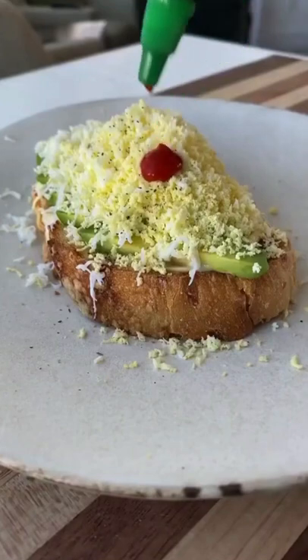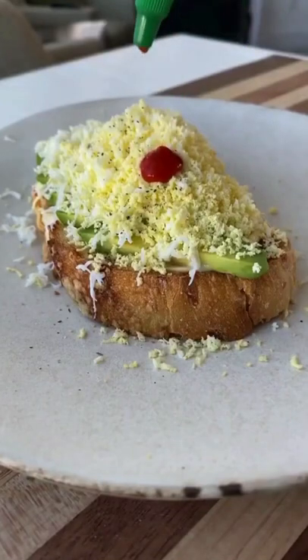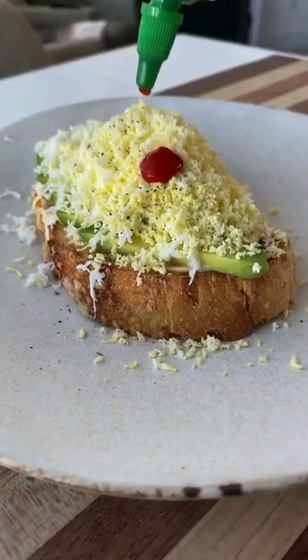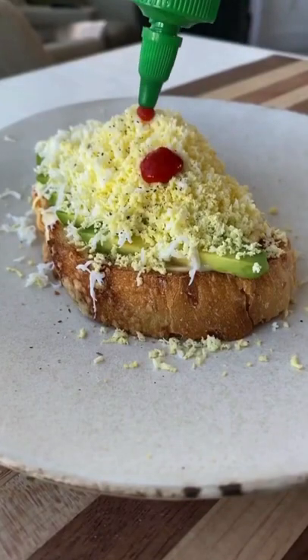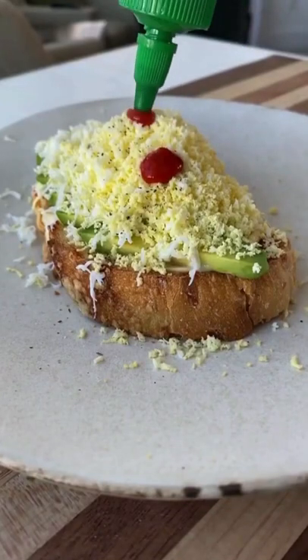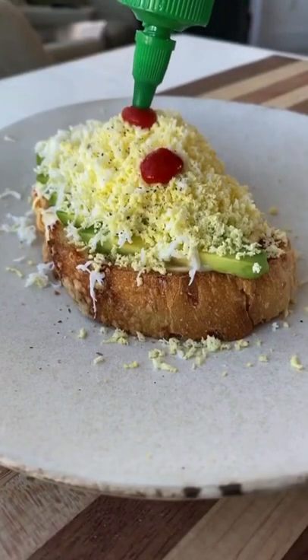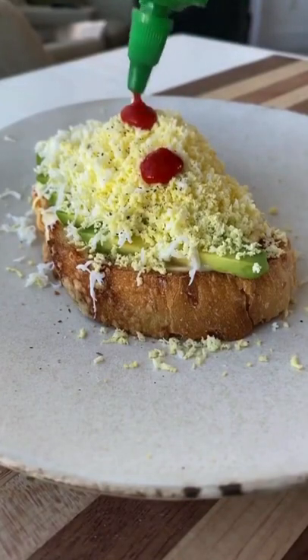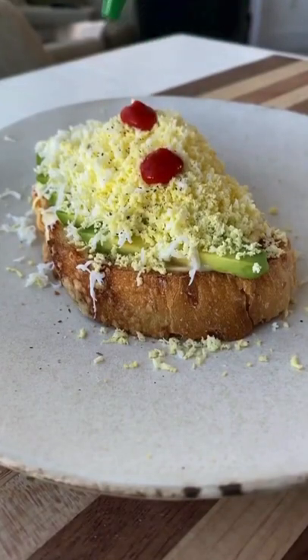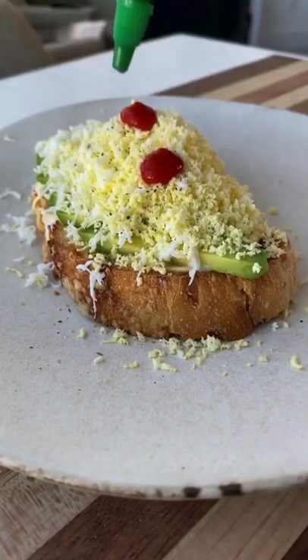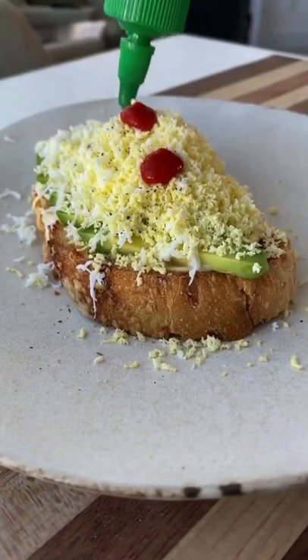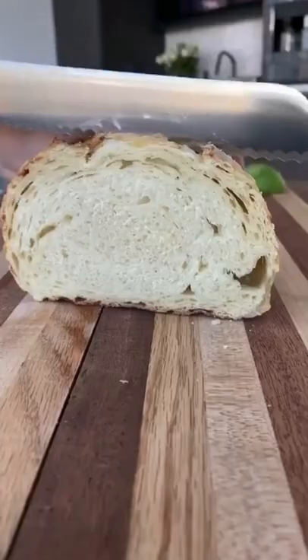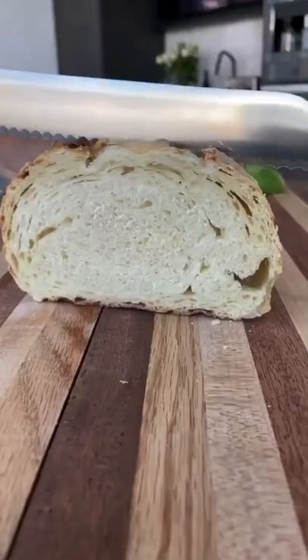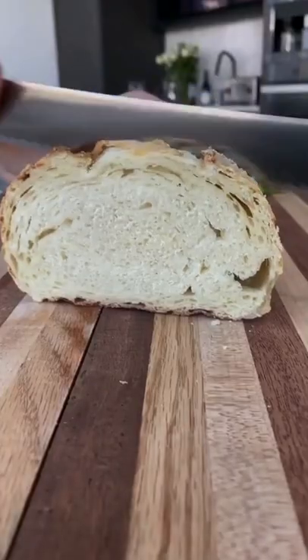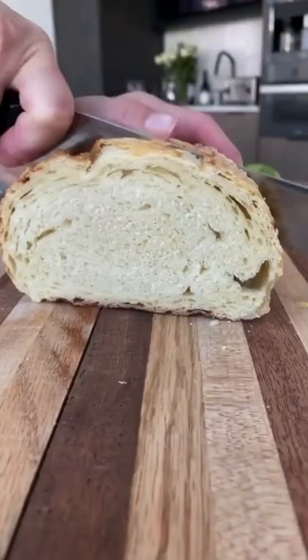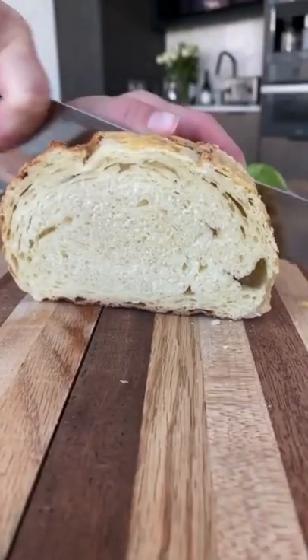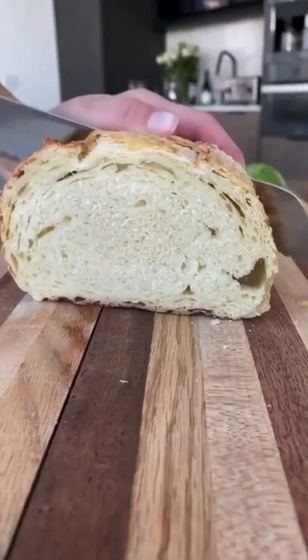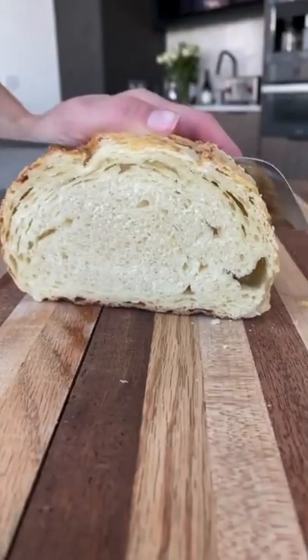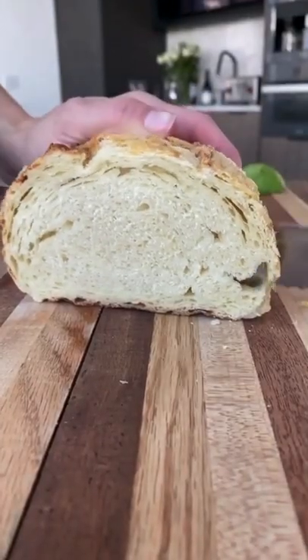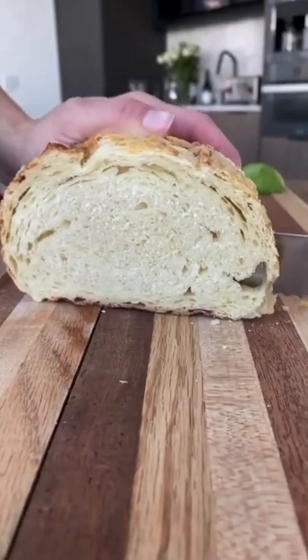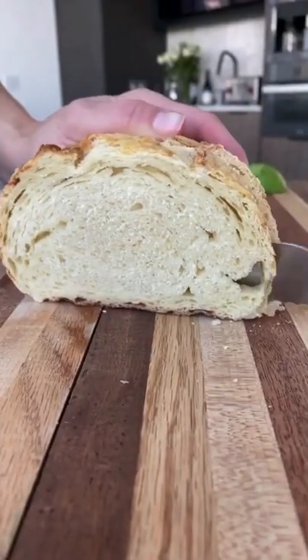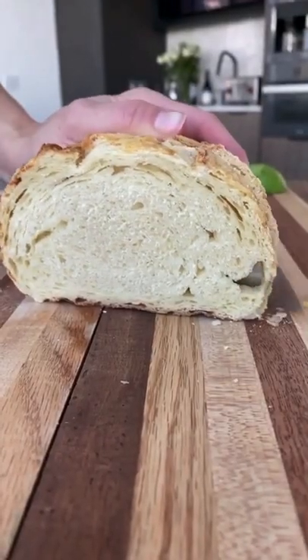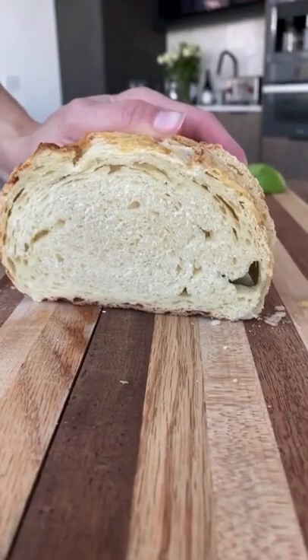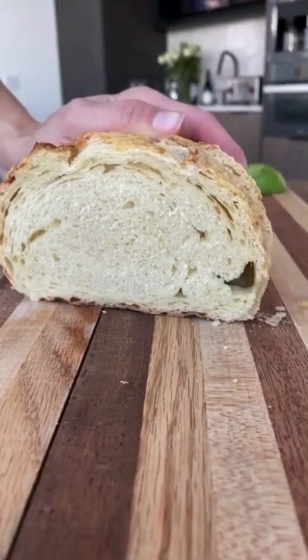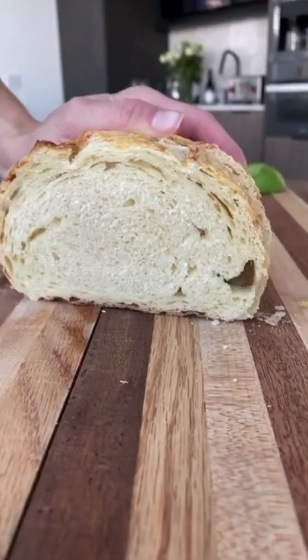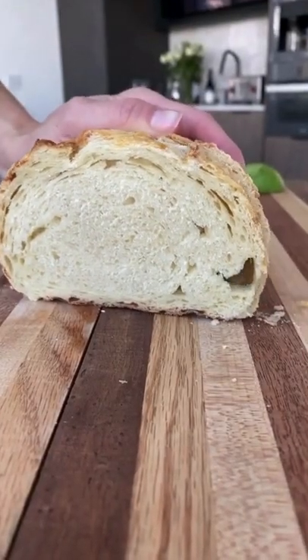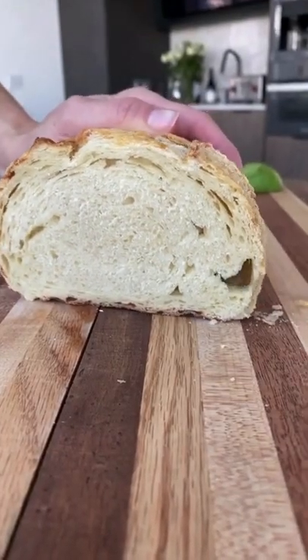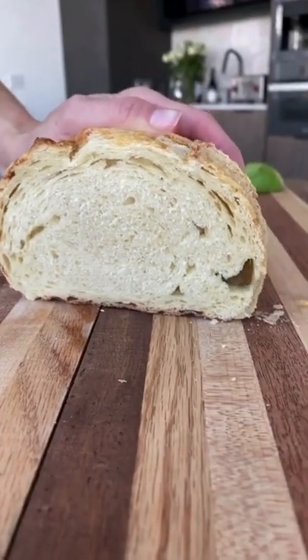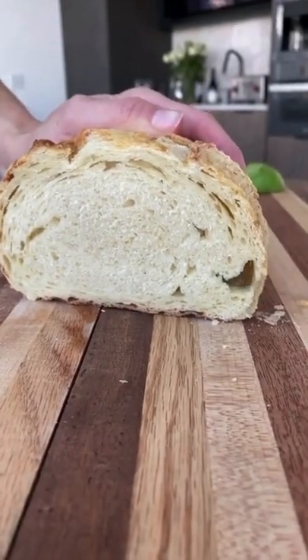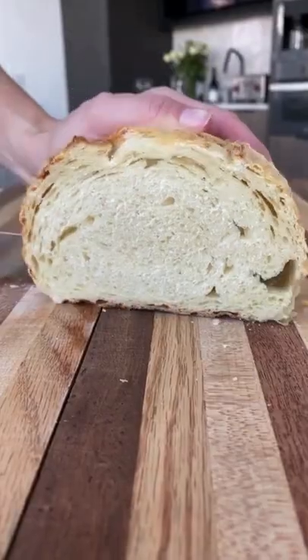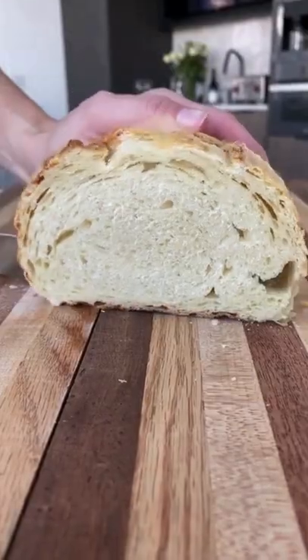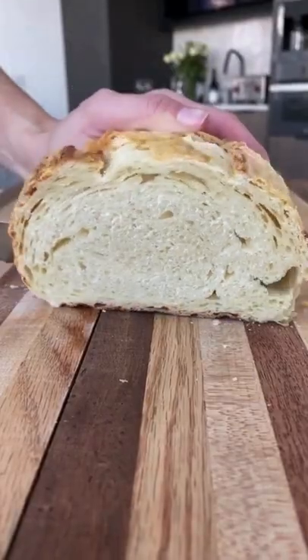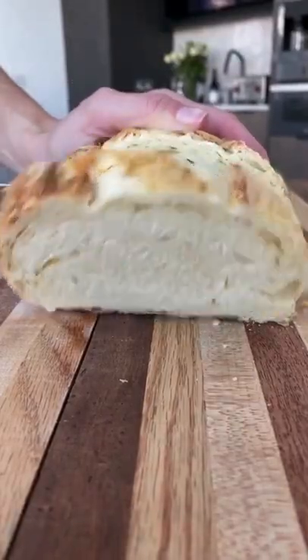This recipe has been so popular on TikTok, I wanted to share it. It's grated egg and avocado toast.